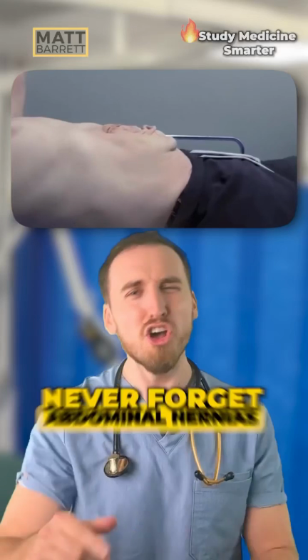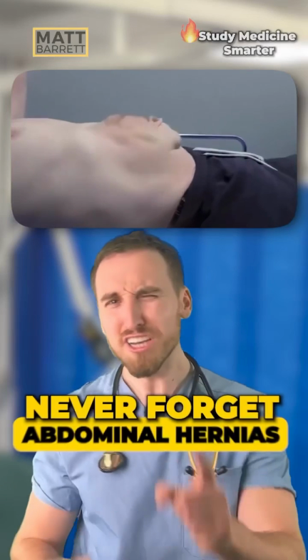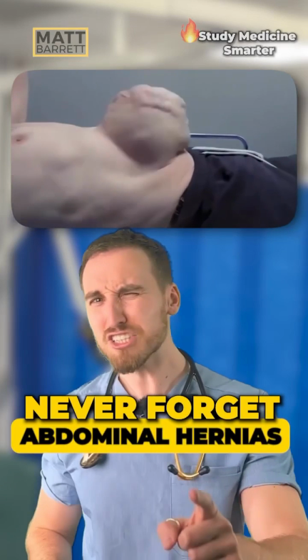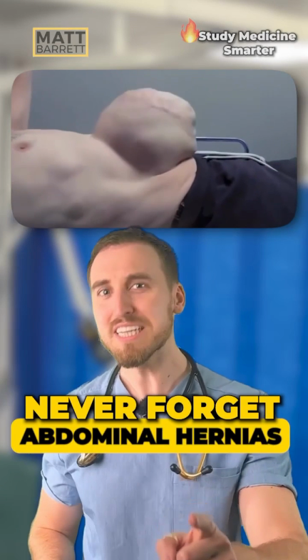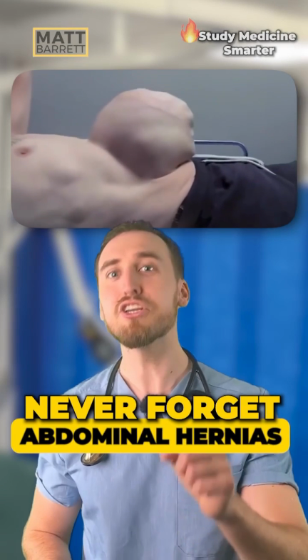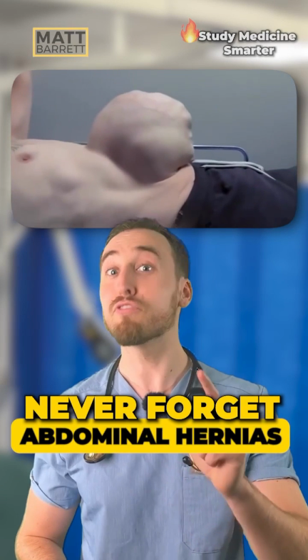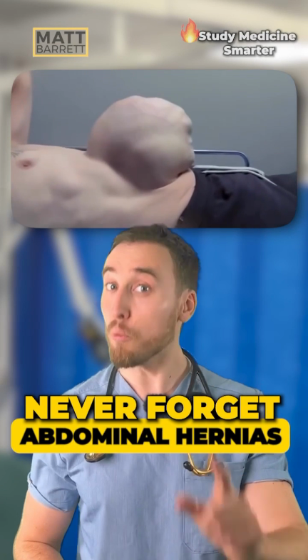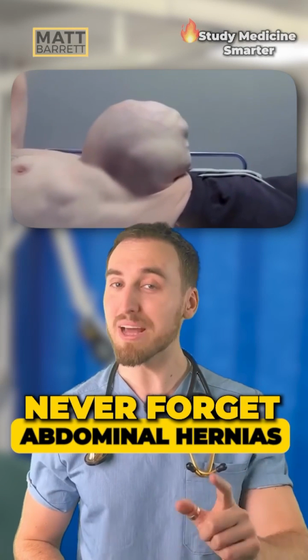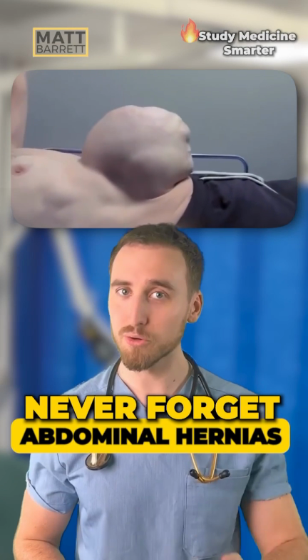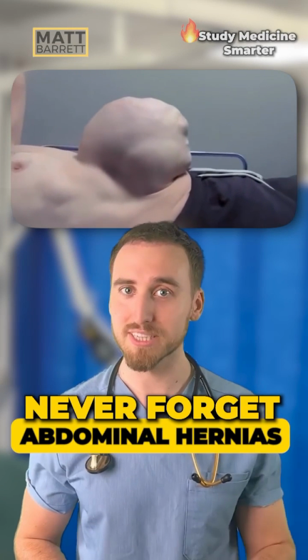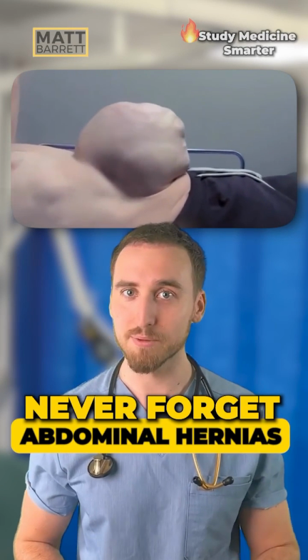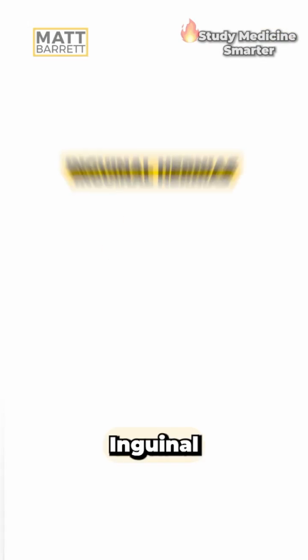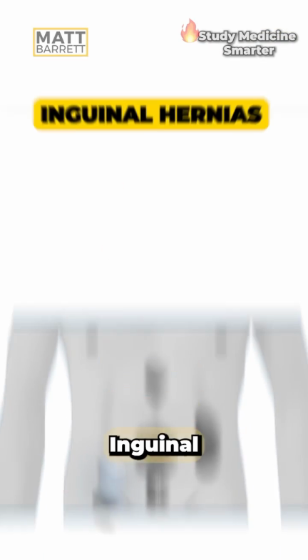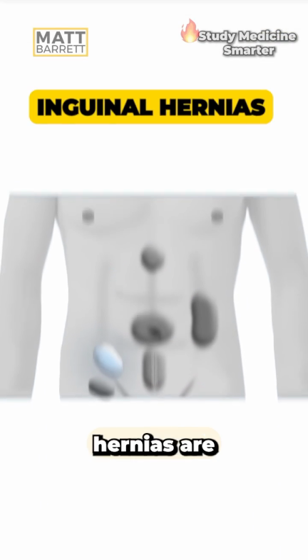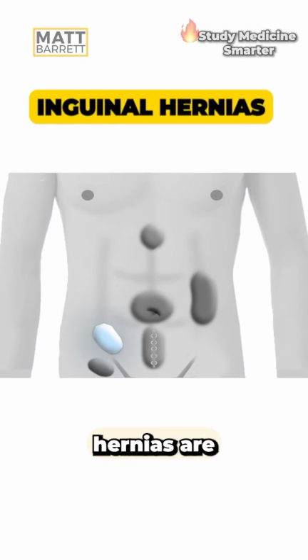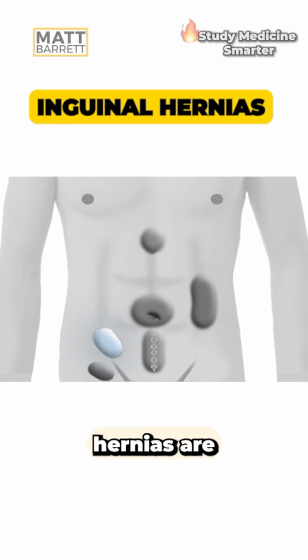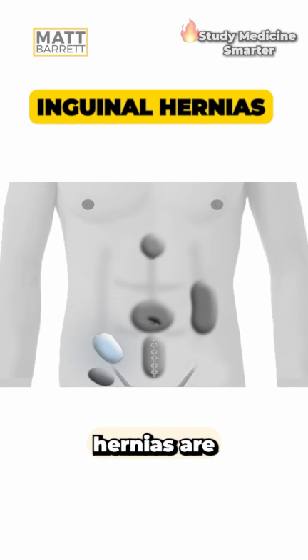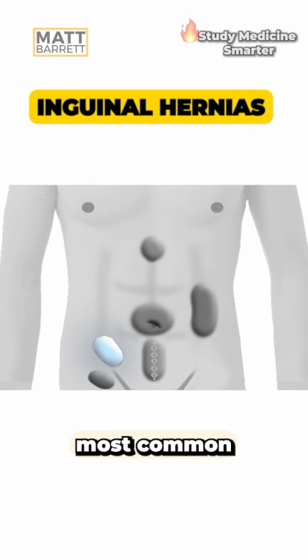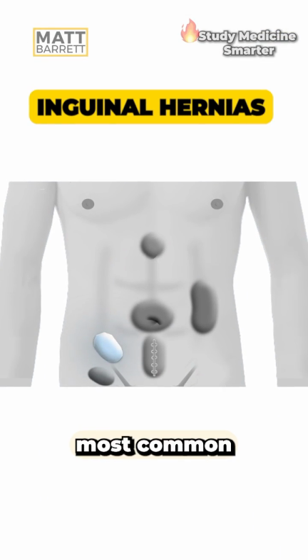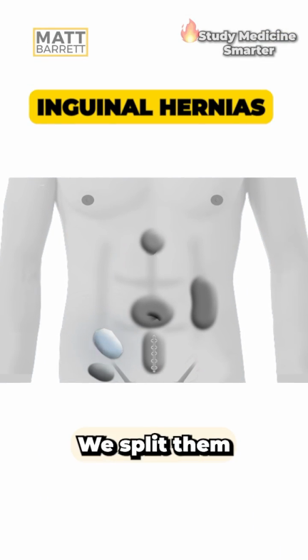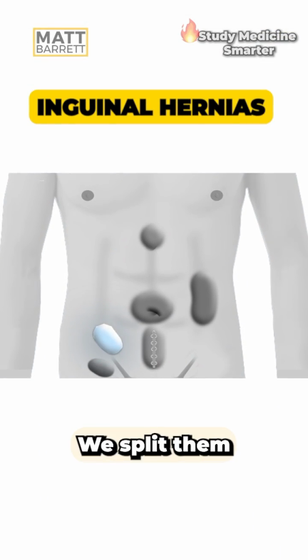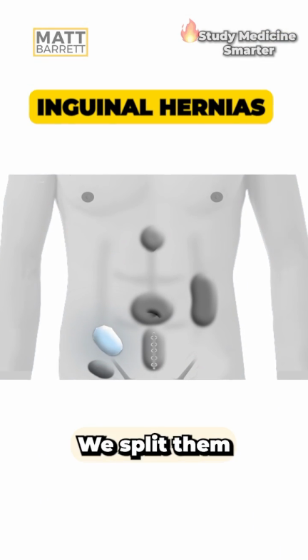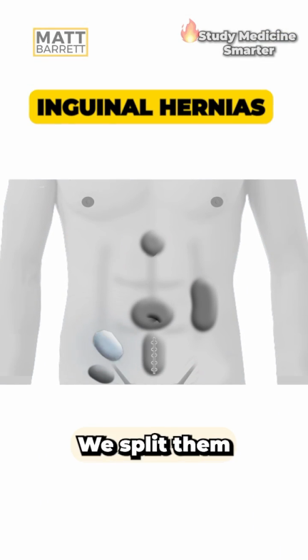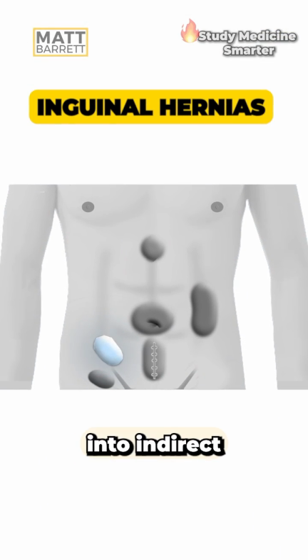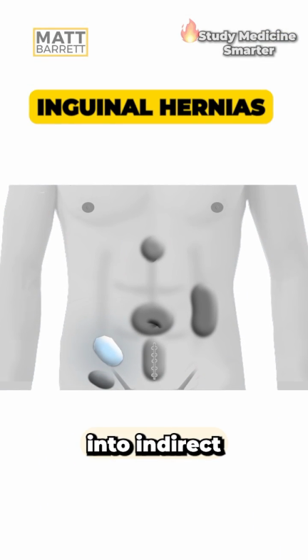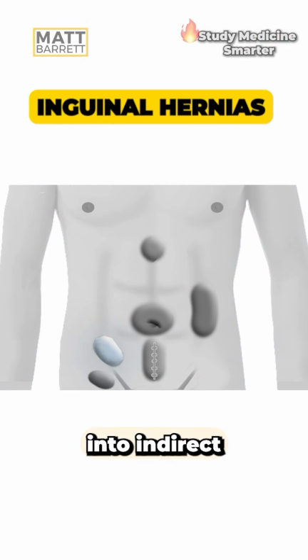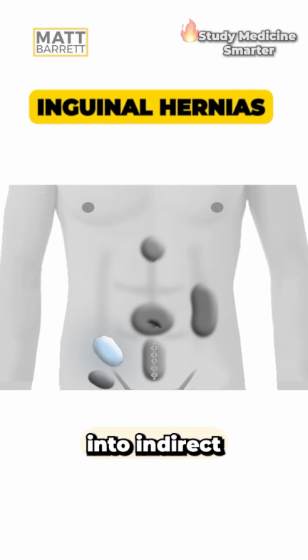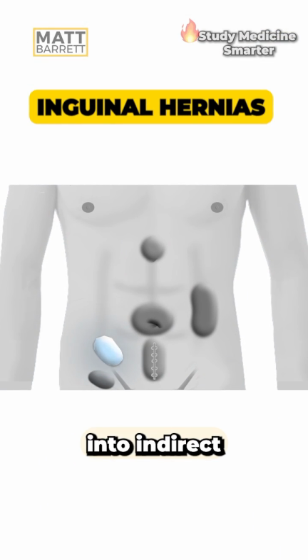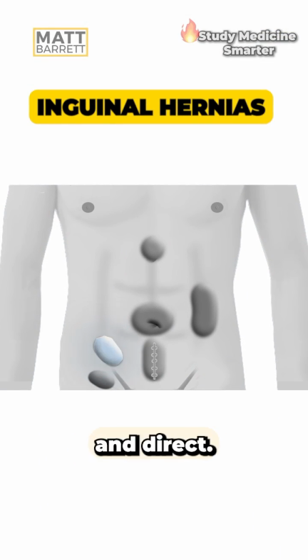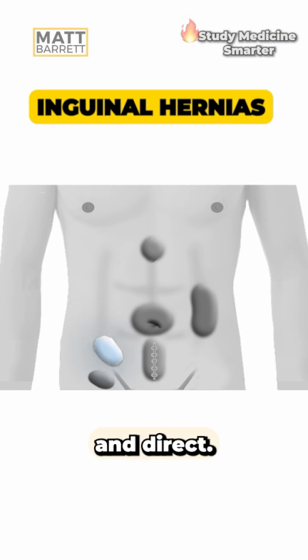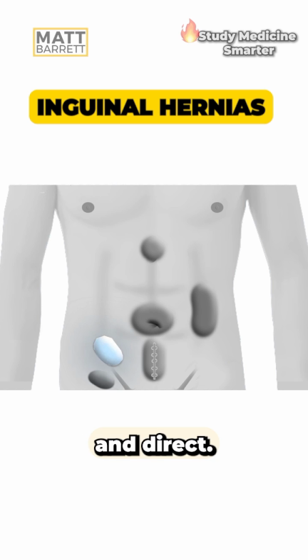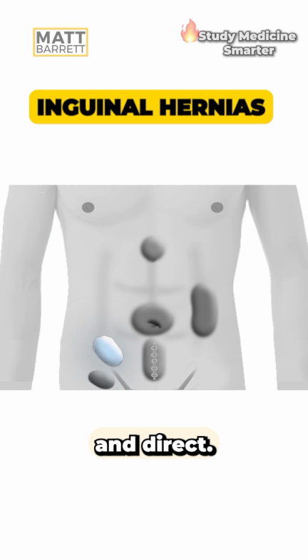Hernias you need to know for your medical exams. Inguinal hernias are most common, and we split them into indirect and direct.